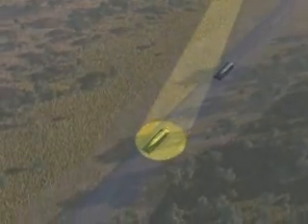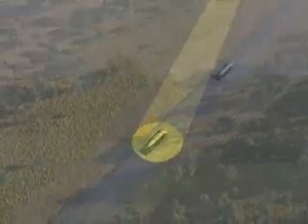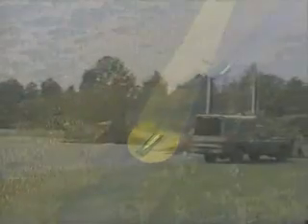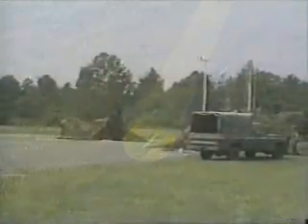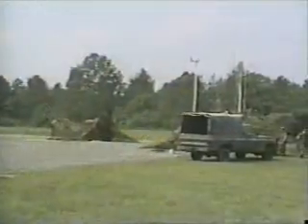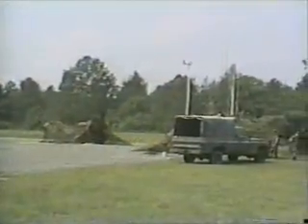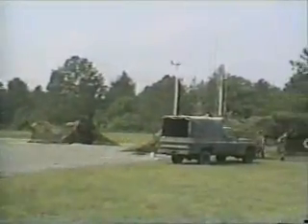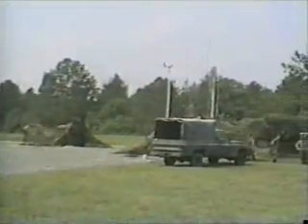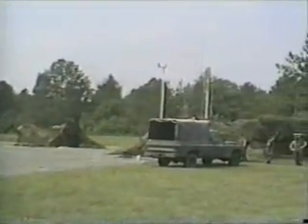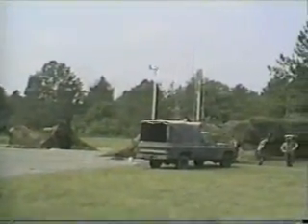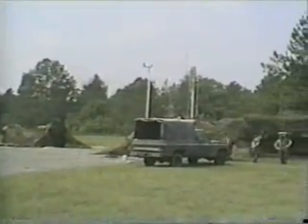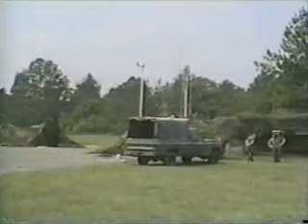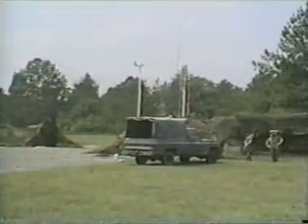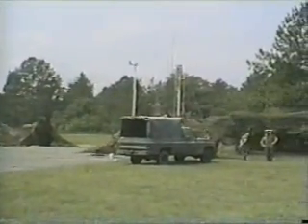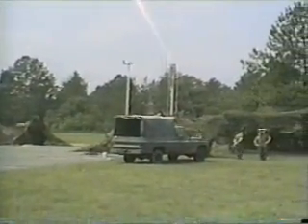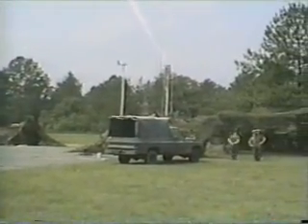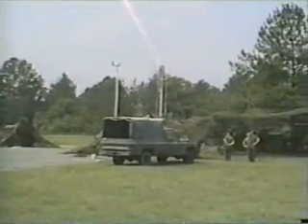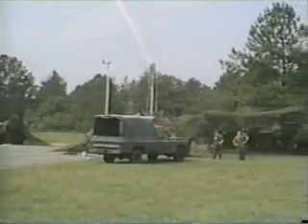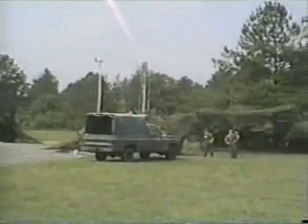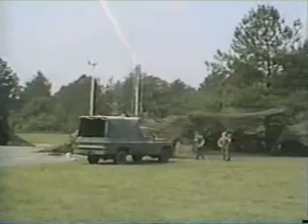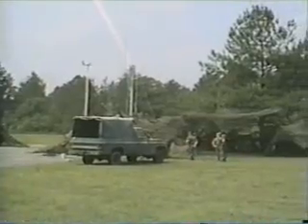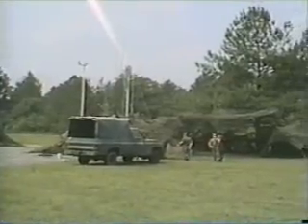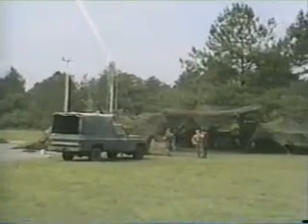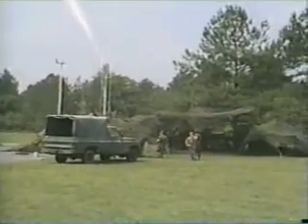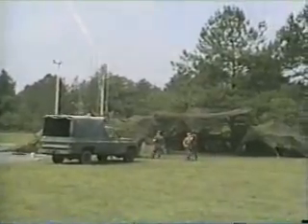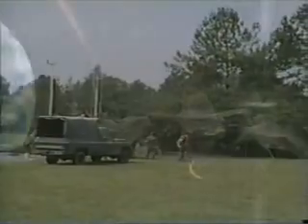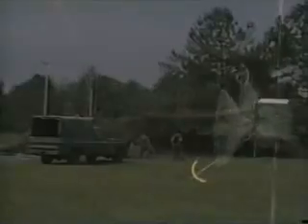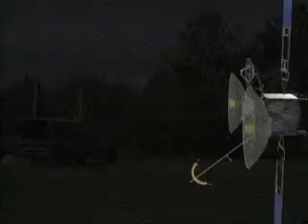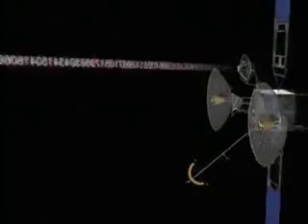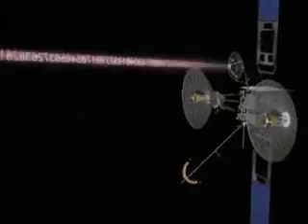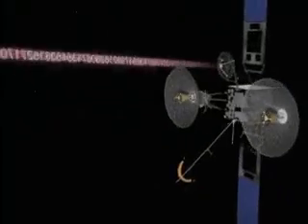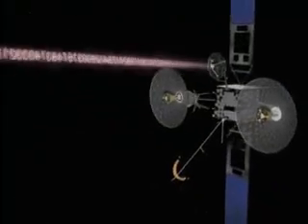Ground-based fixed command and control units can communicate with the Dominator by use of space-based satellites.